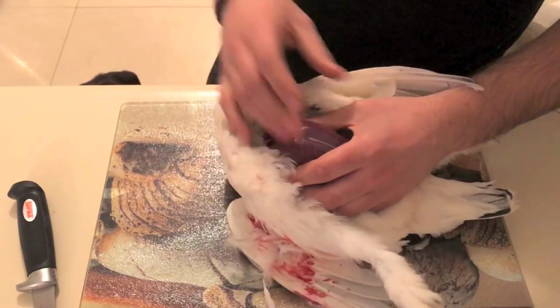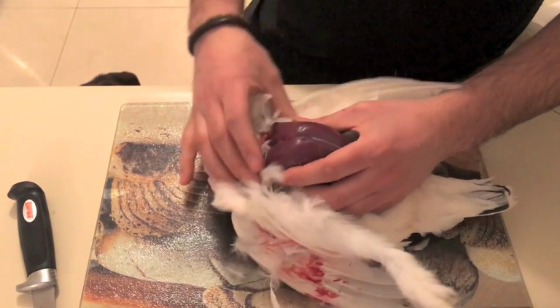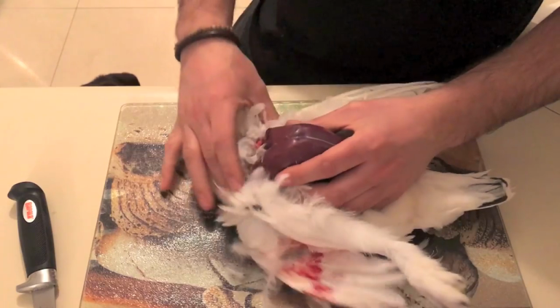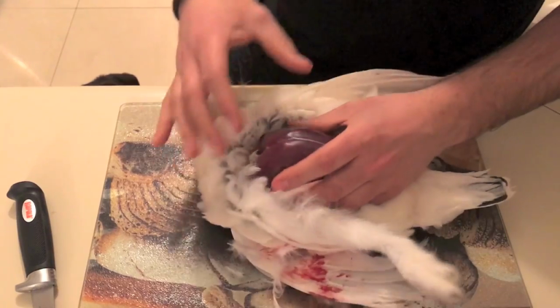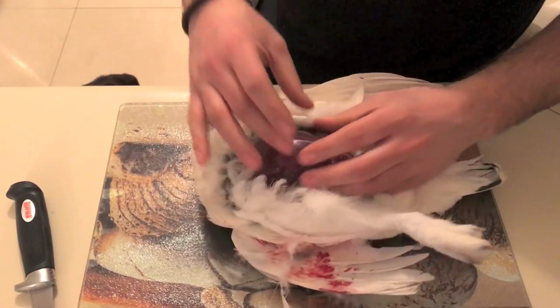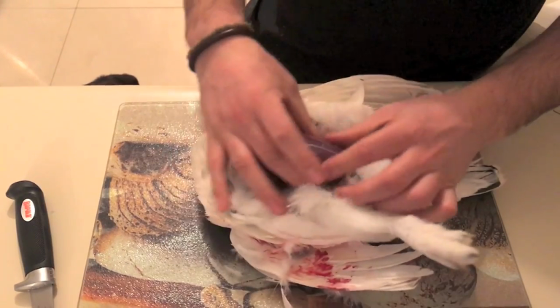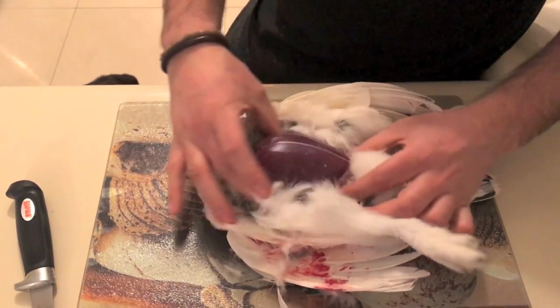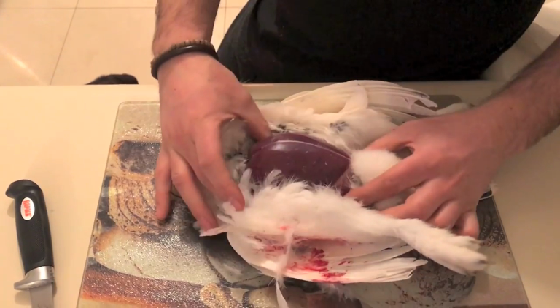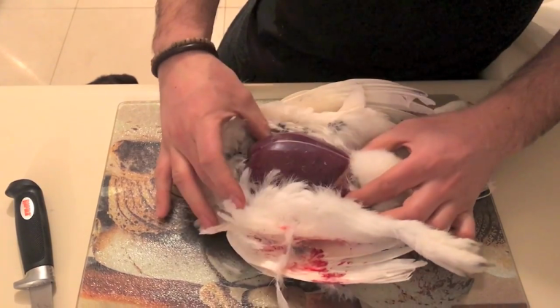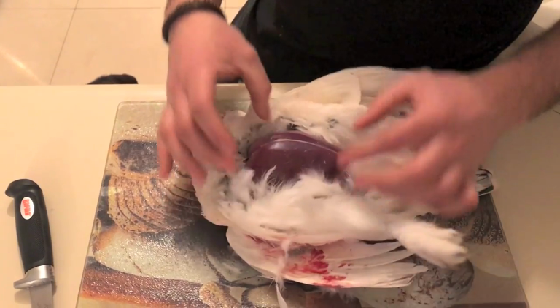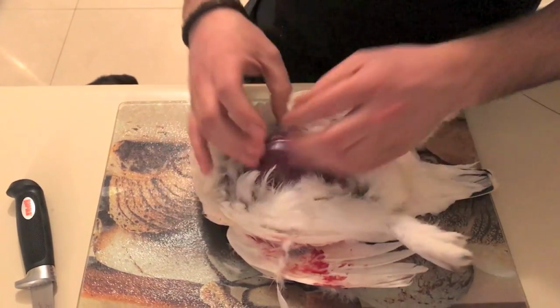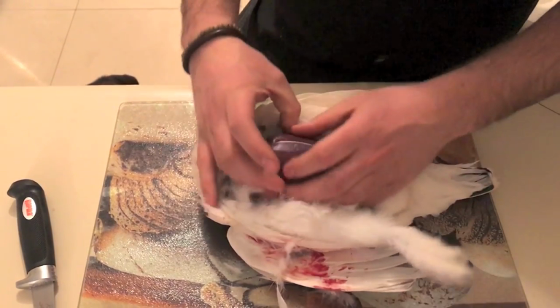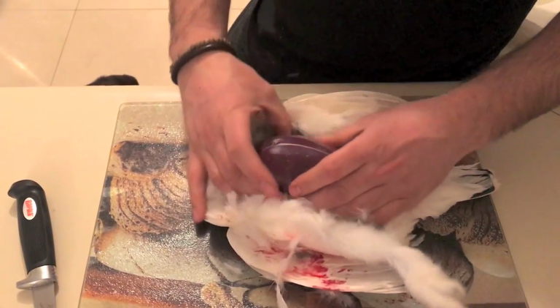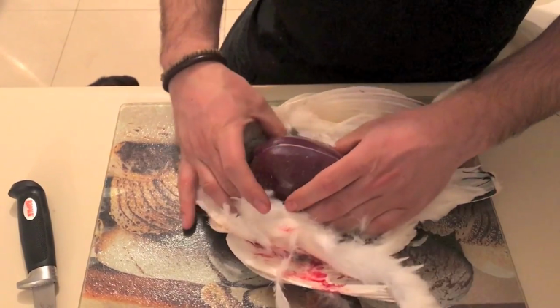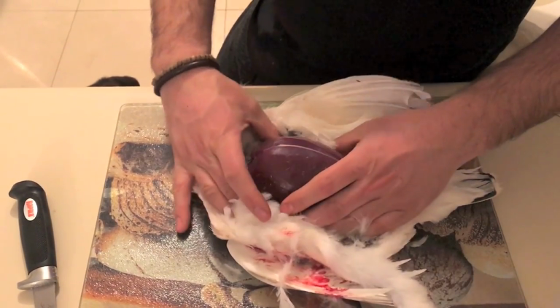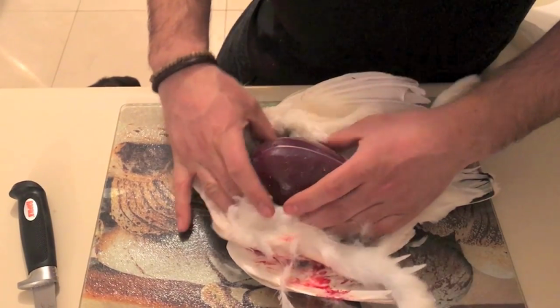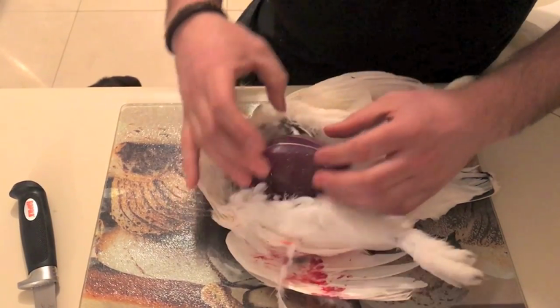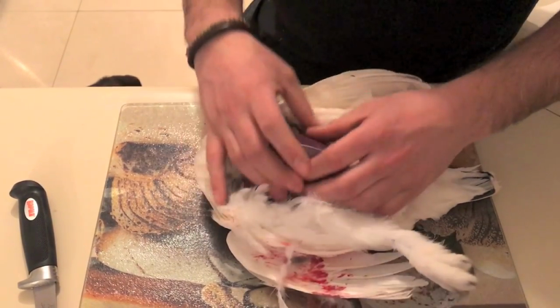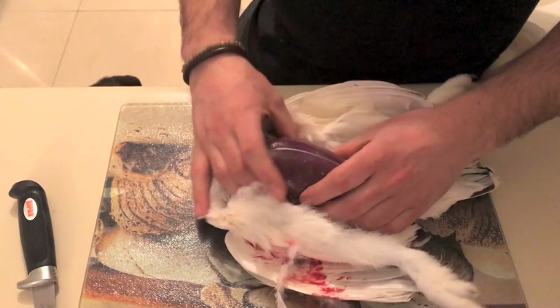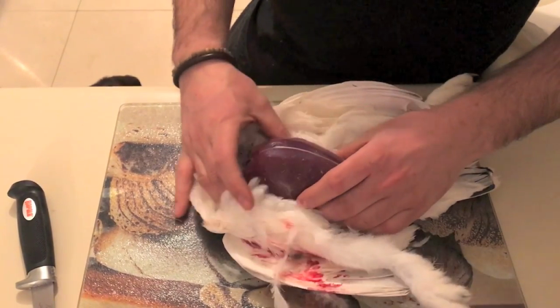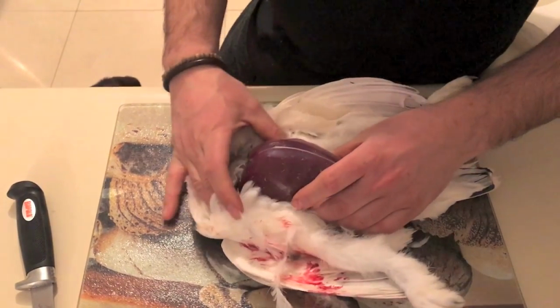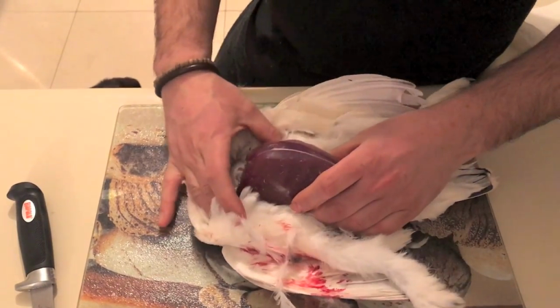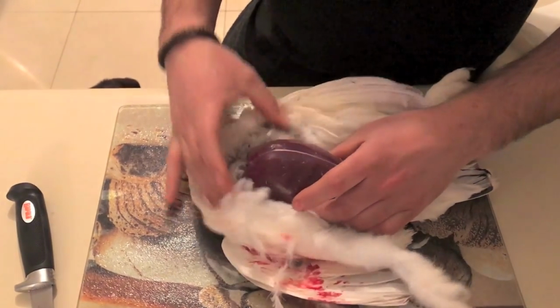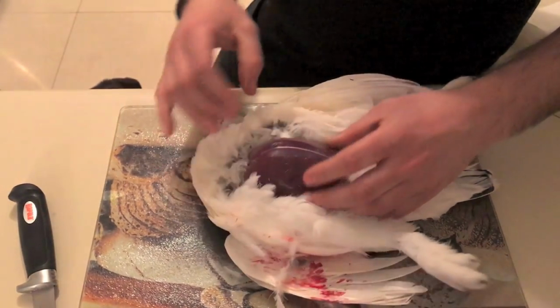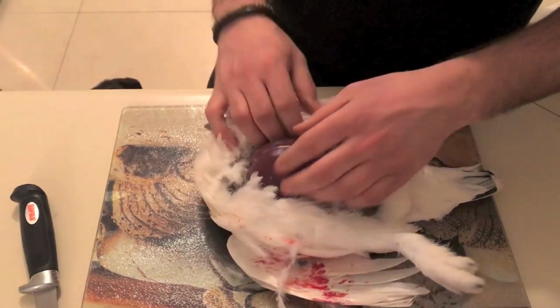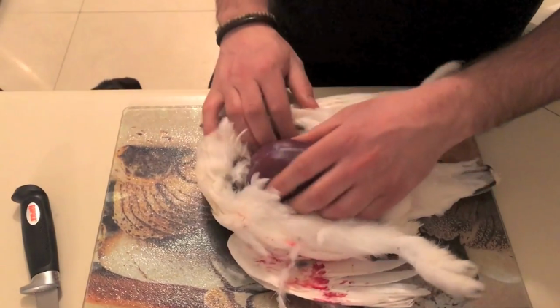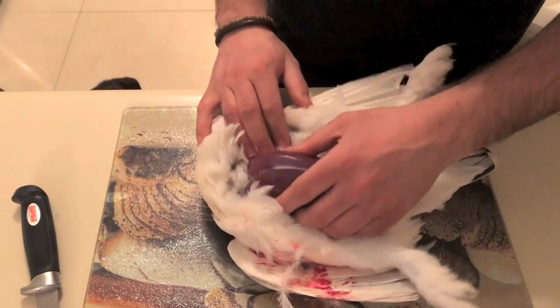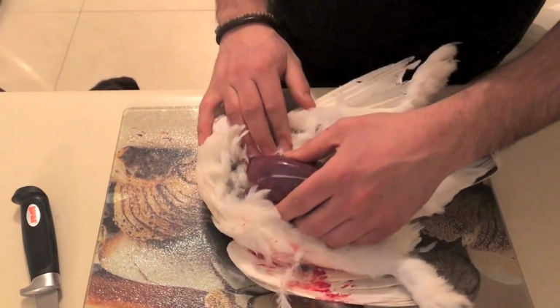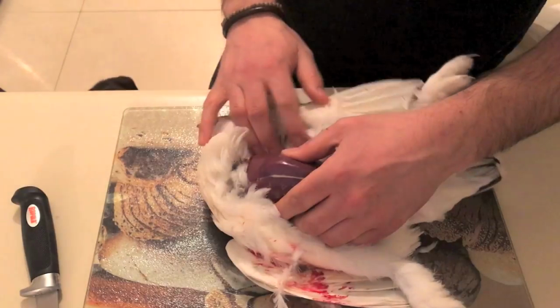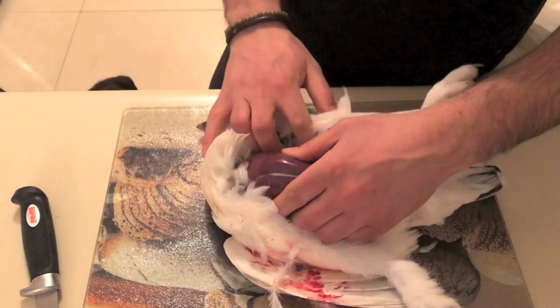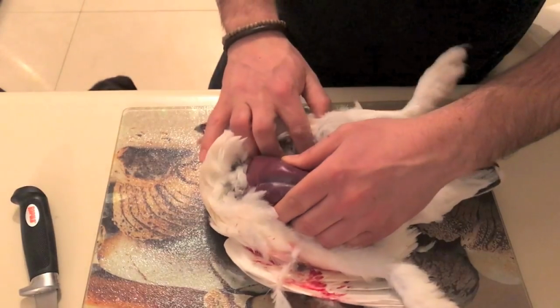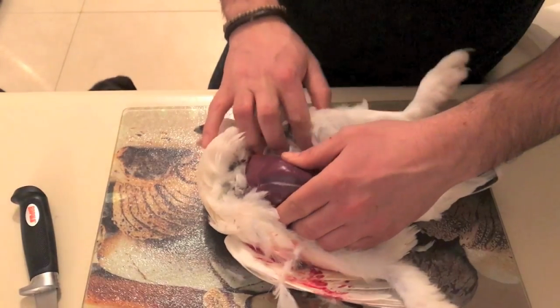As you can see, the meat is very, very red. You've exposed your breast.